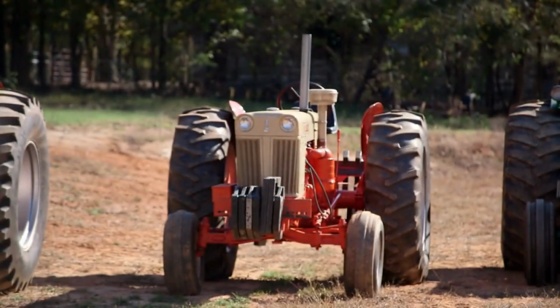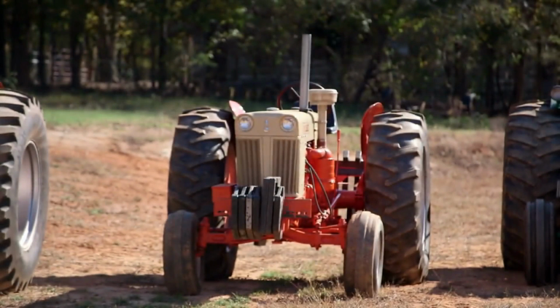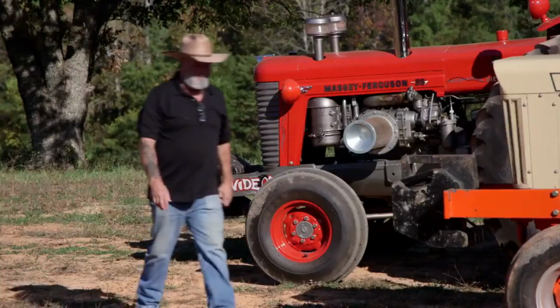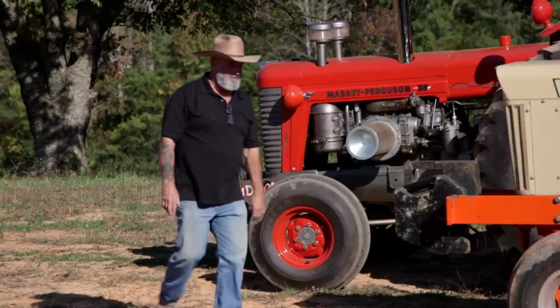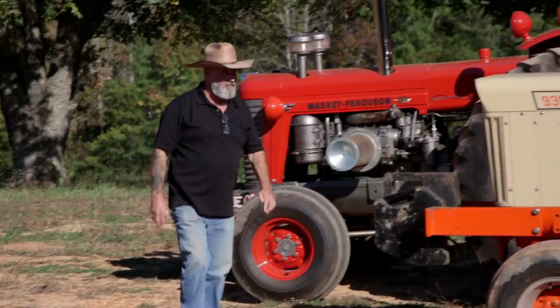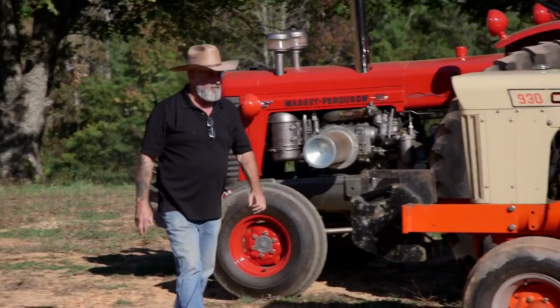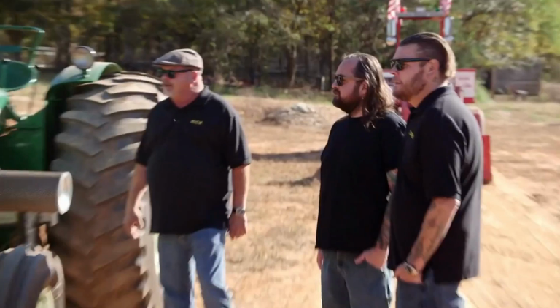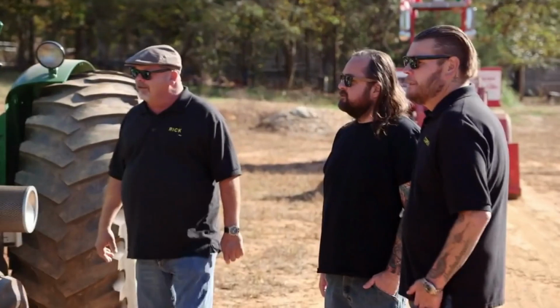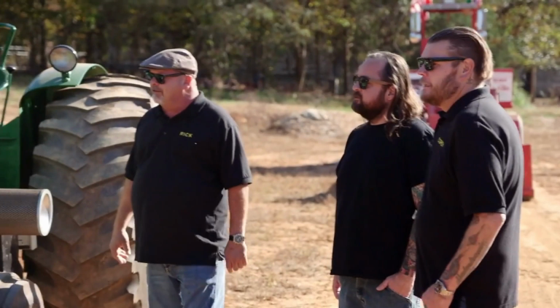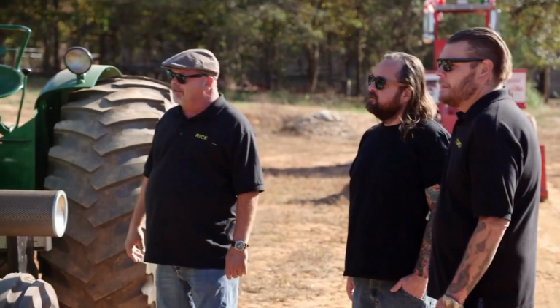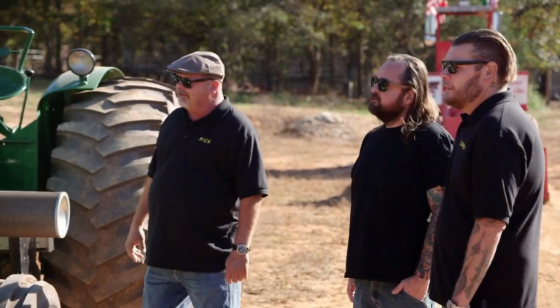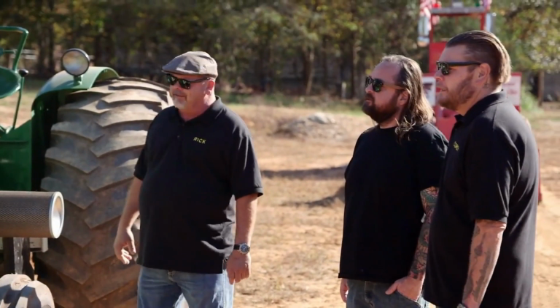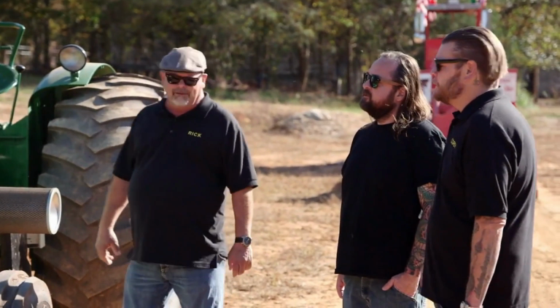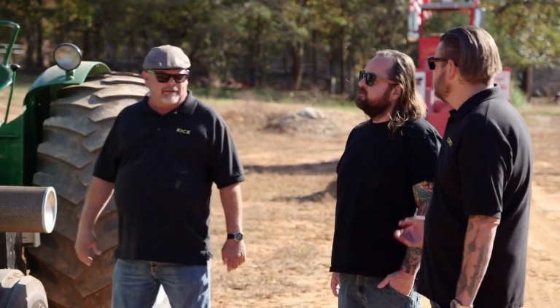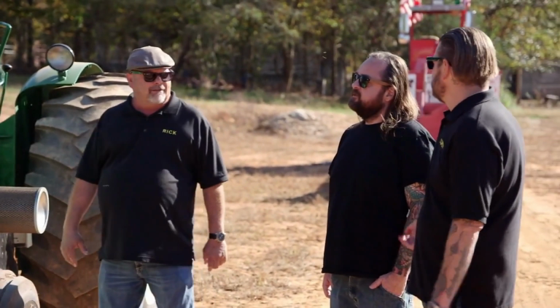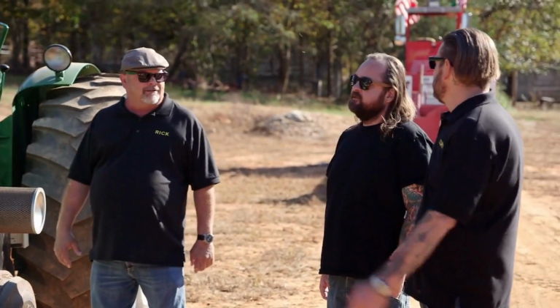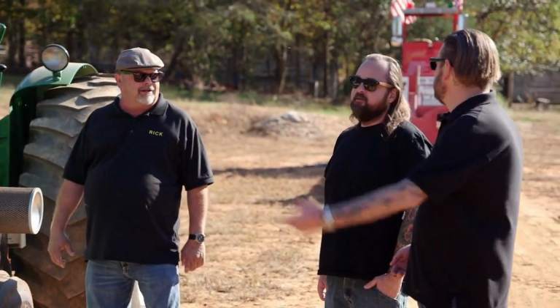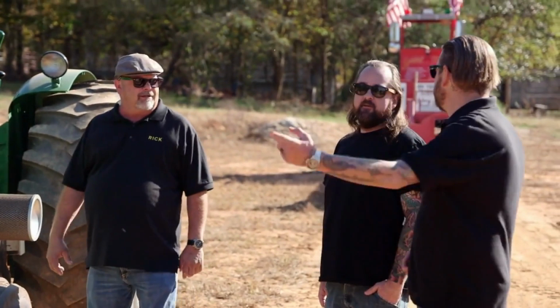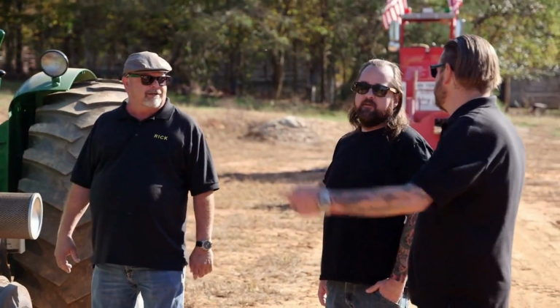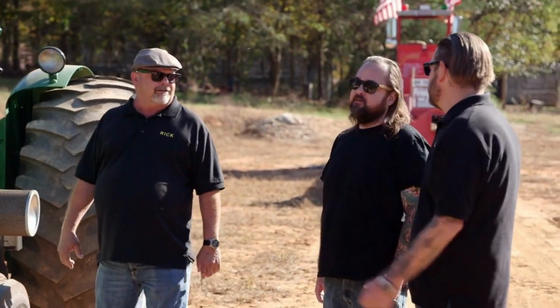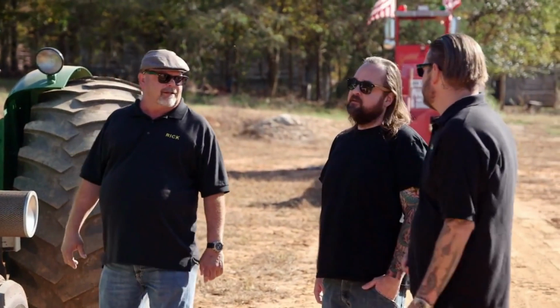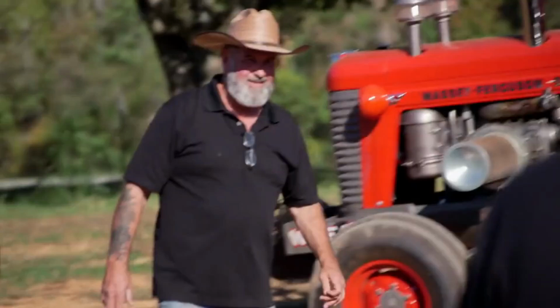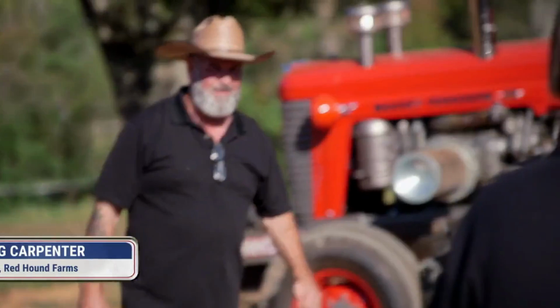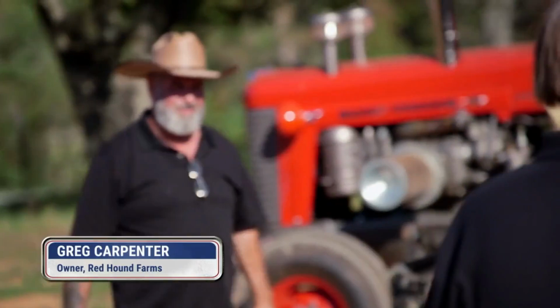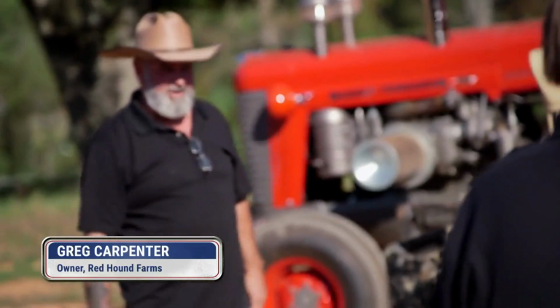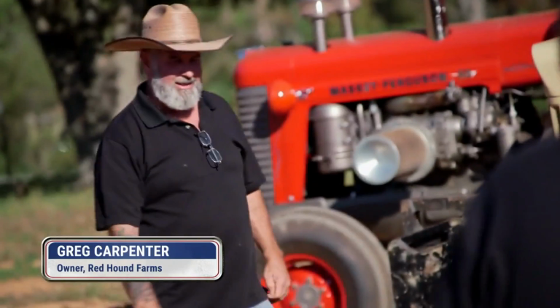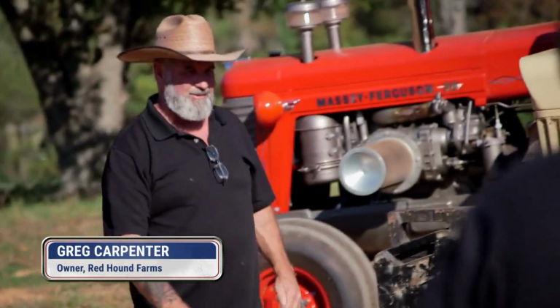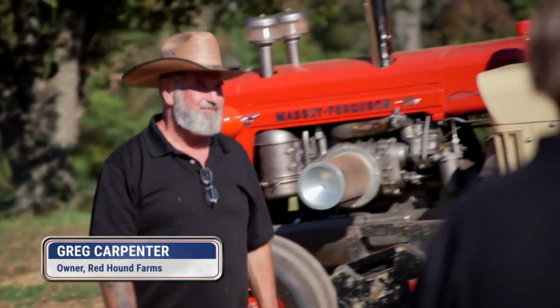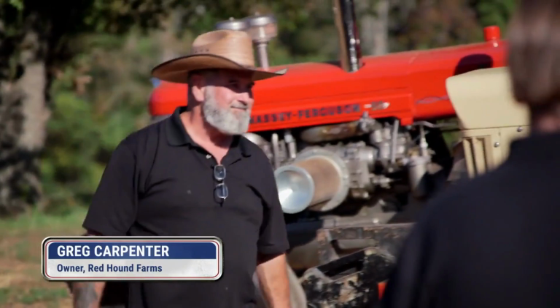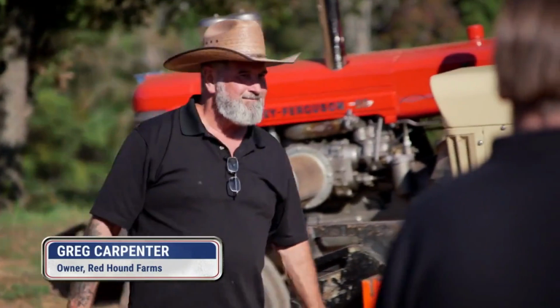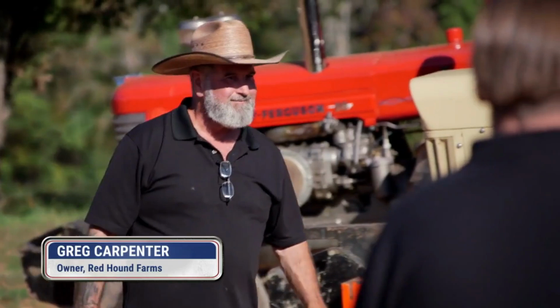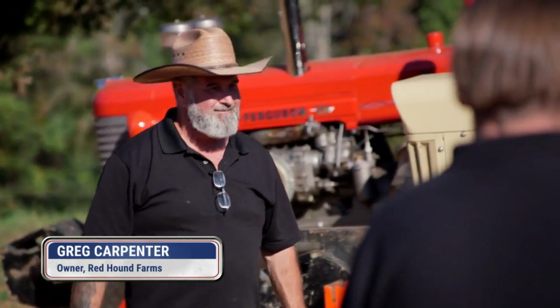Greg, how's it going? It's going good. Hey chum, this is Greg — we met him the other day.